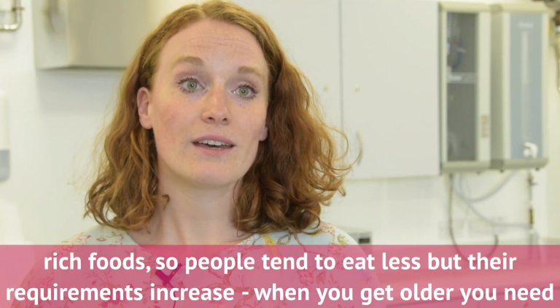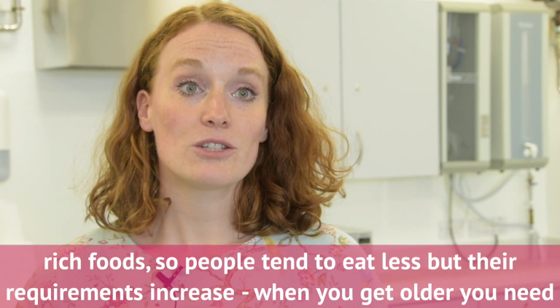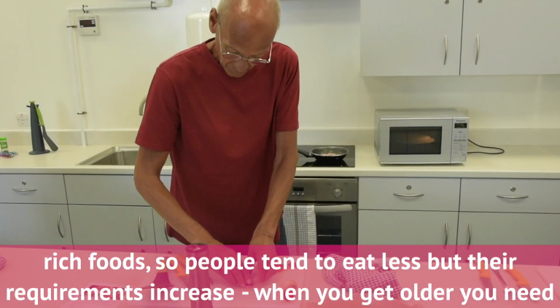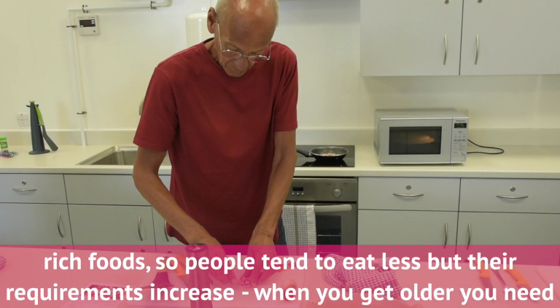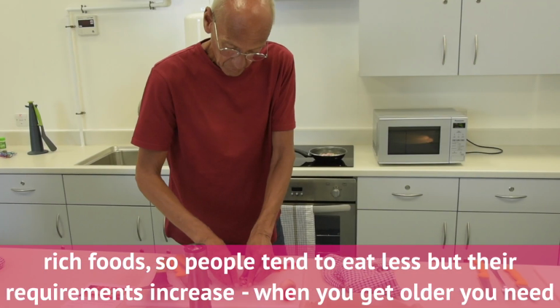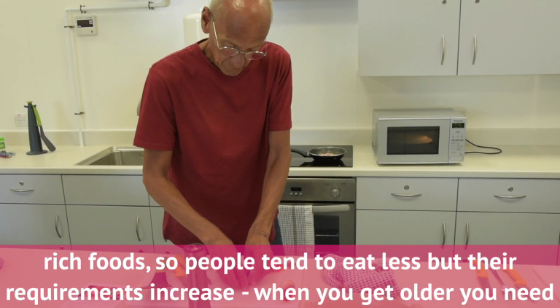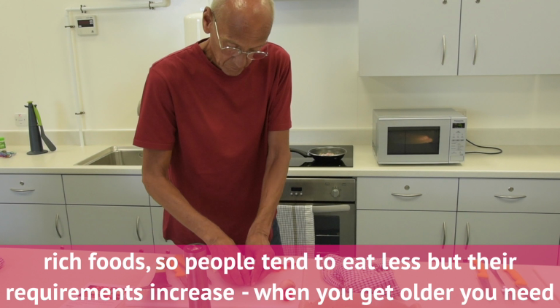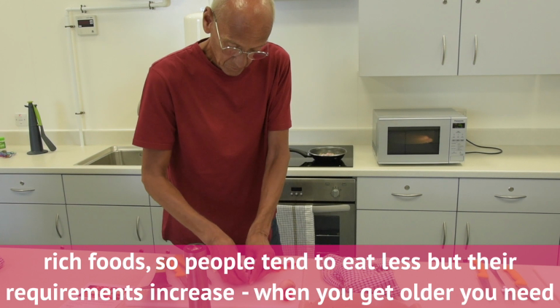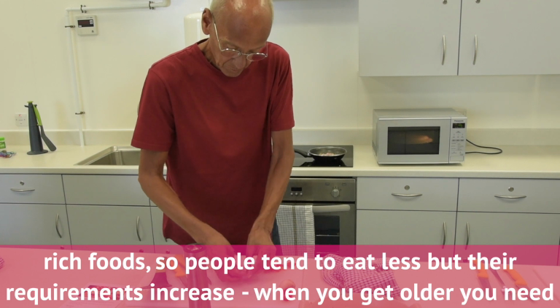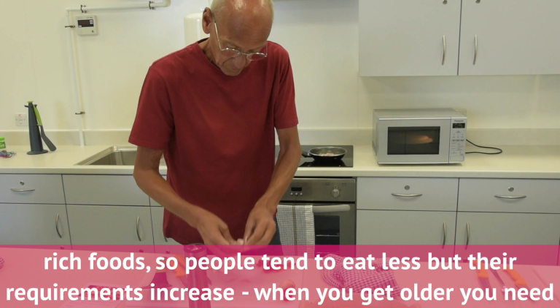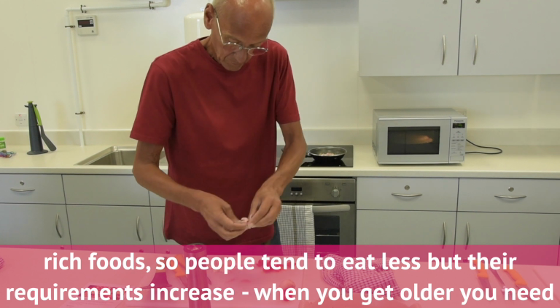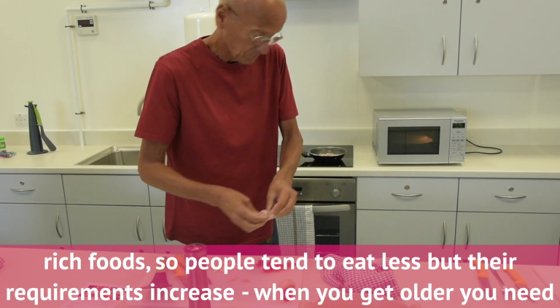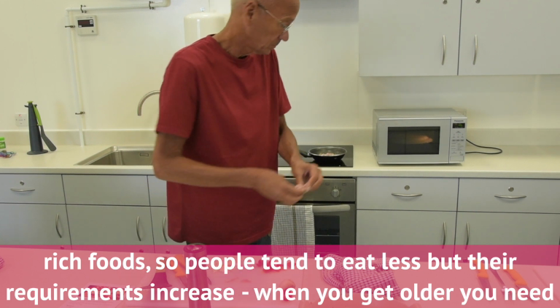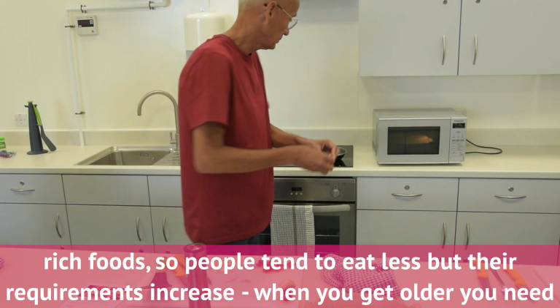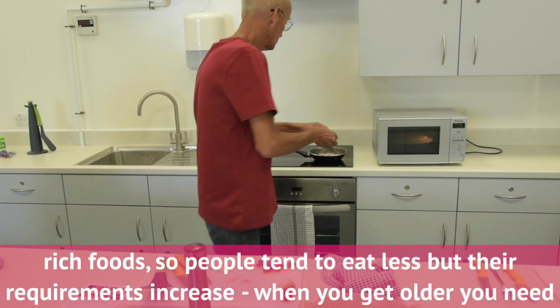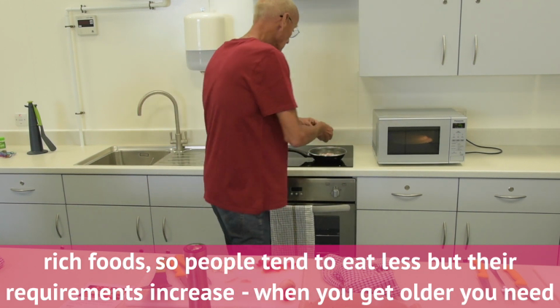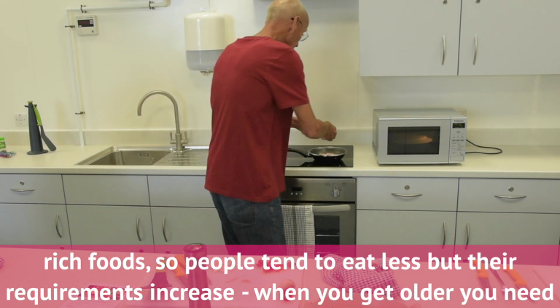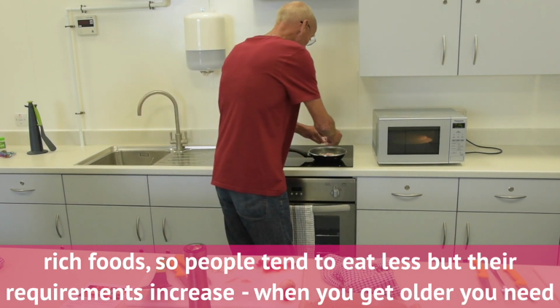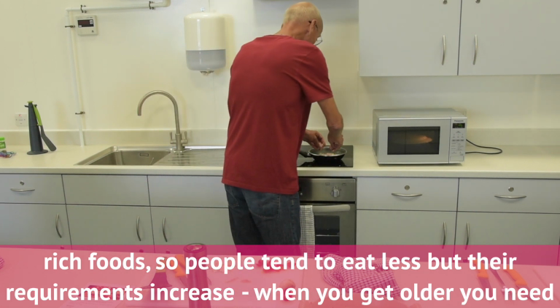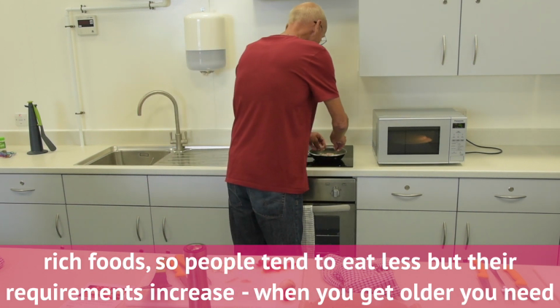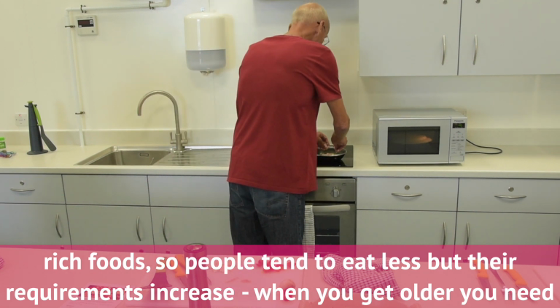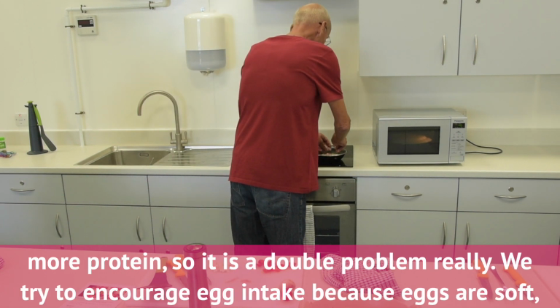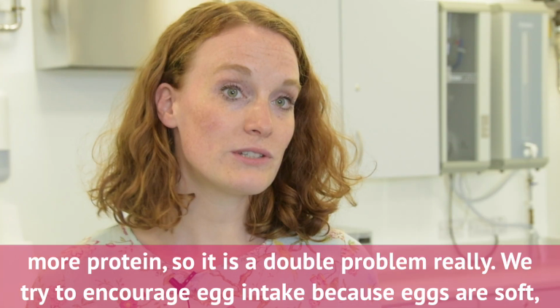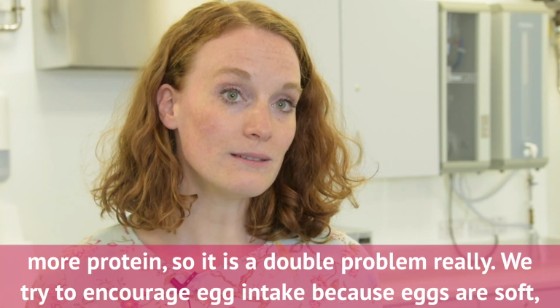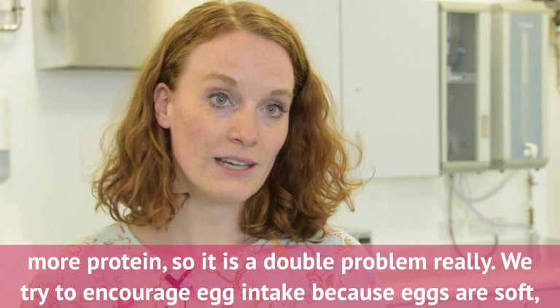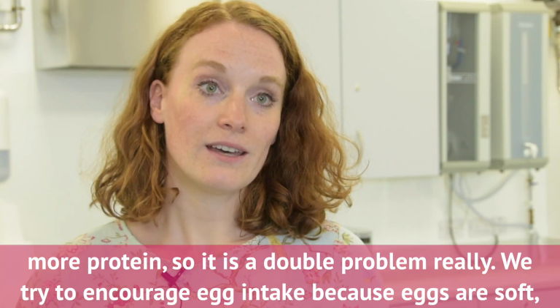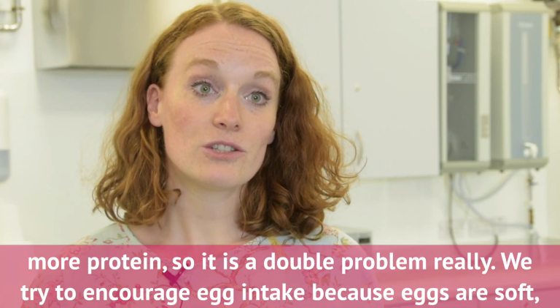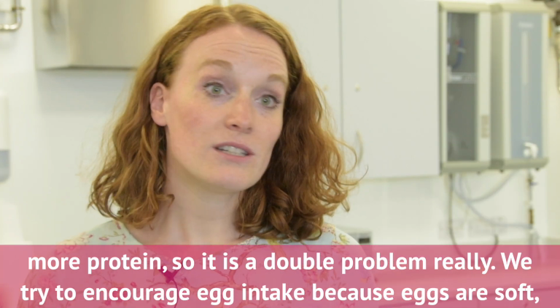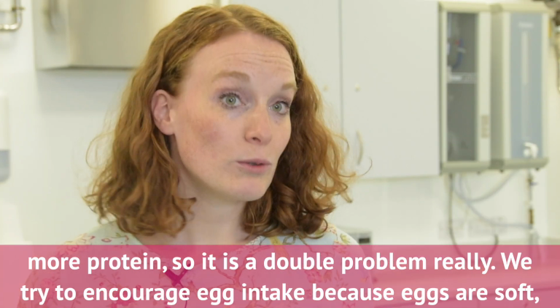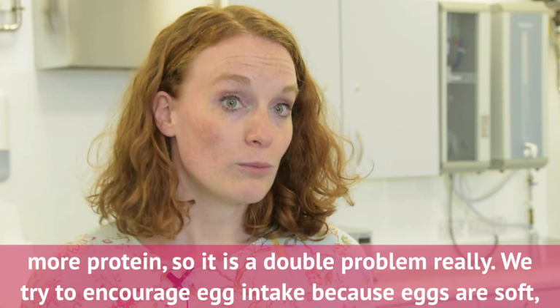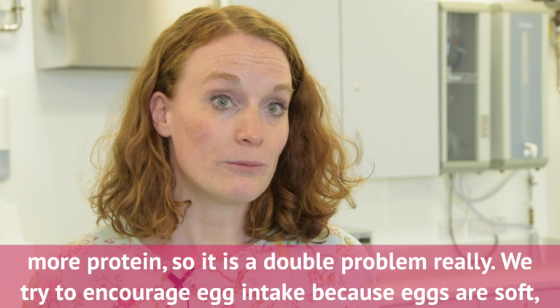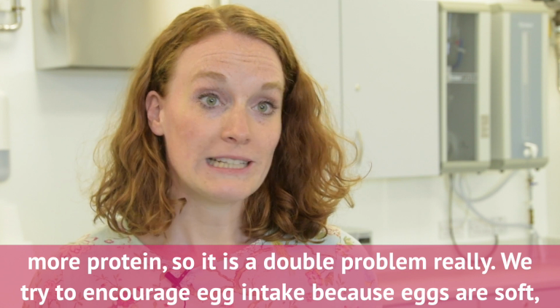So people tend to eat less, but their requirements increase — when you get older you need more protein. So it's a double problem really.